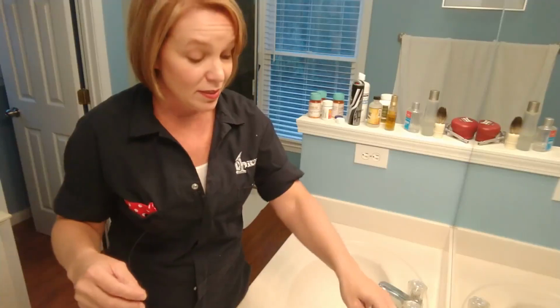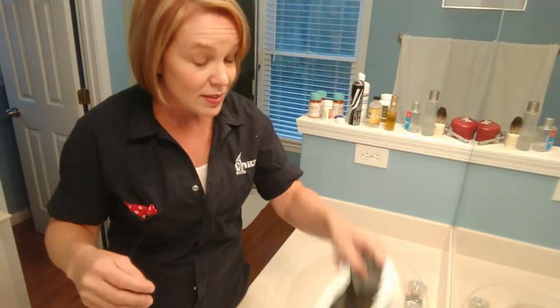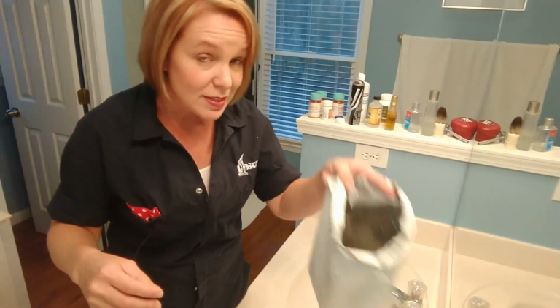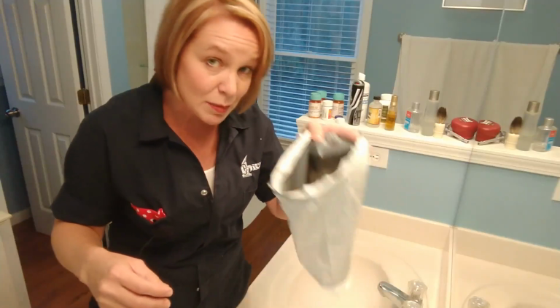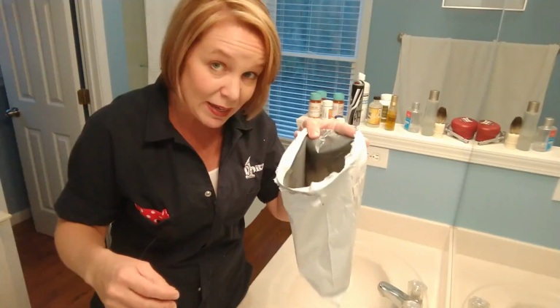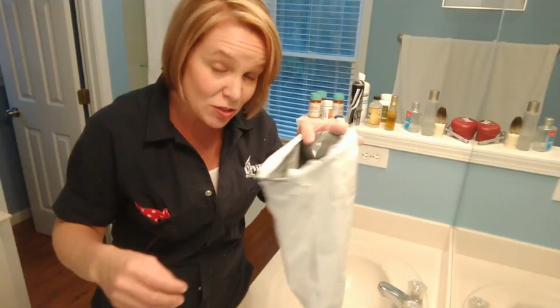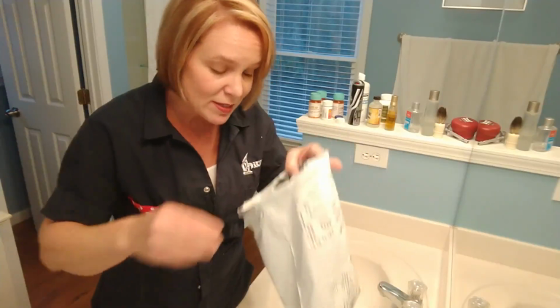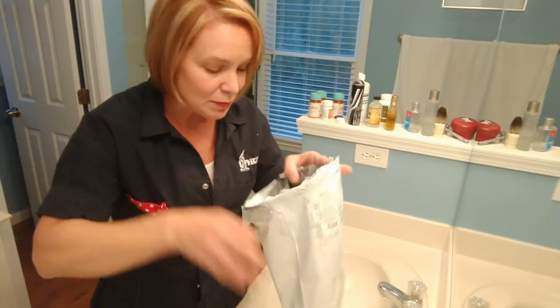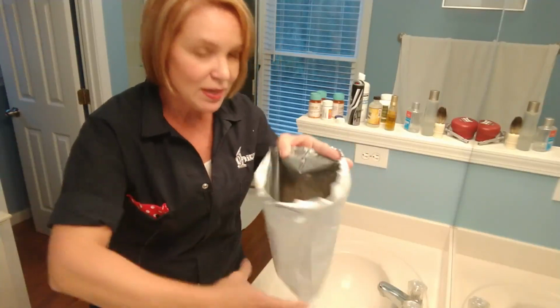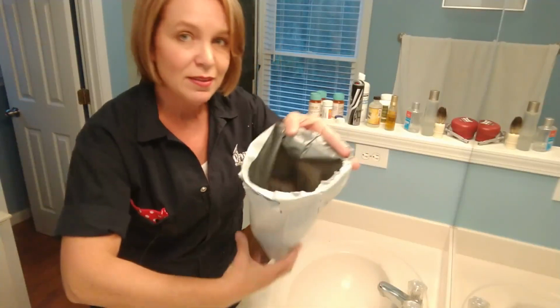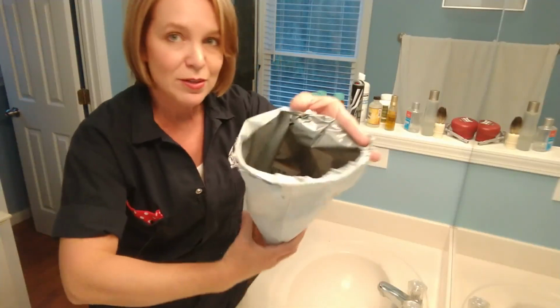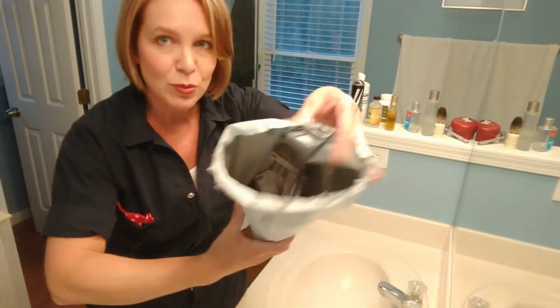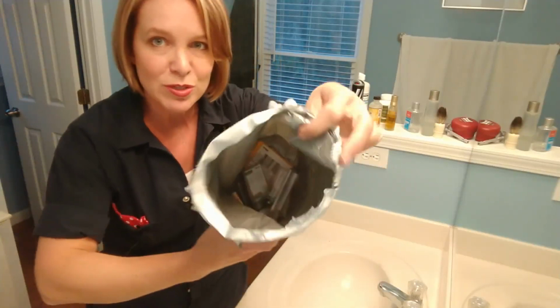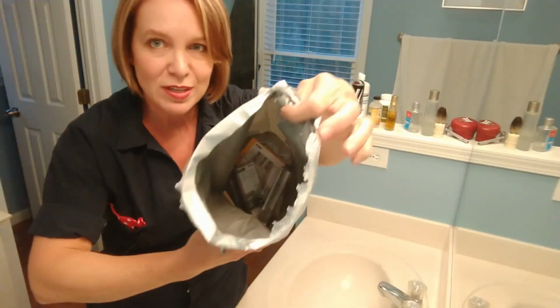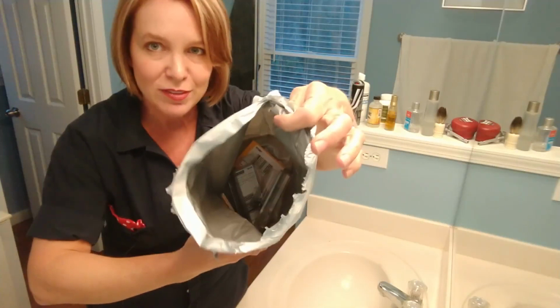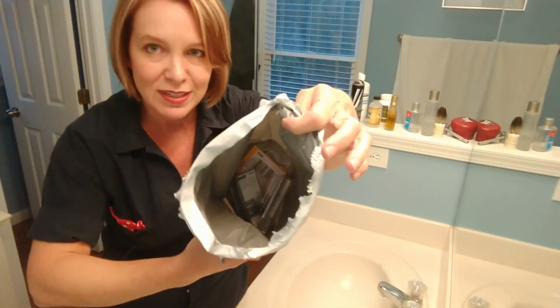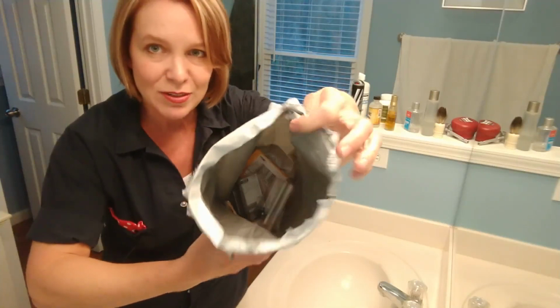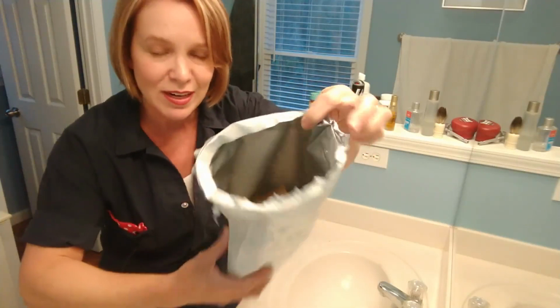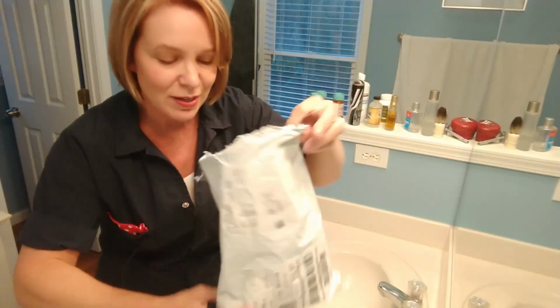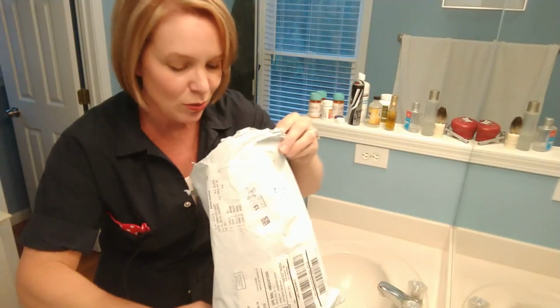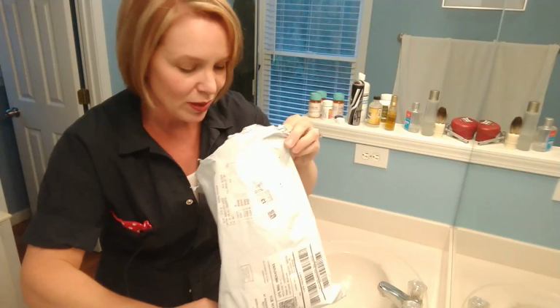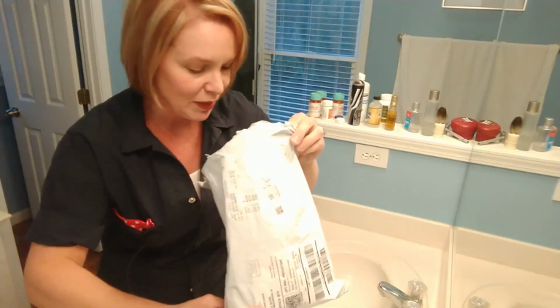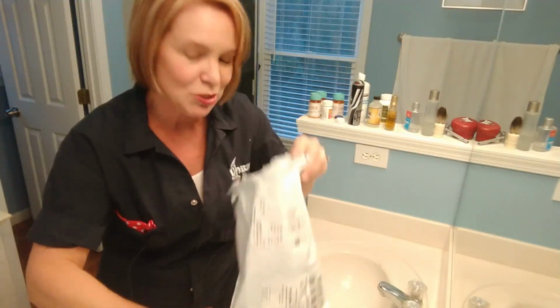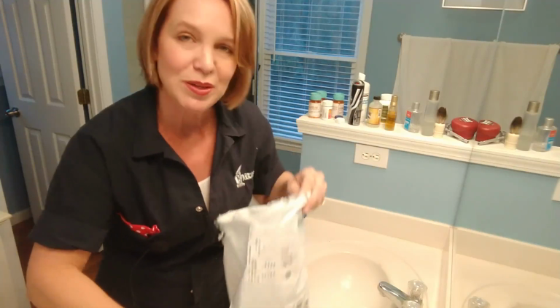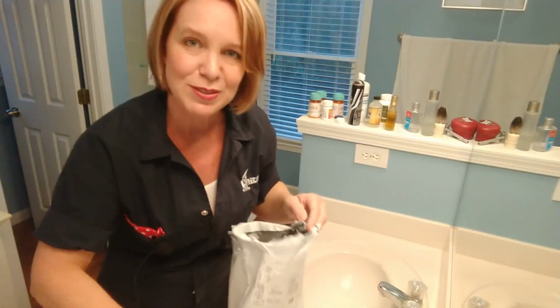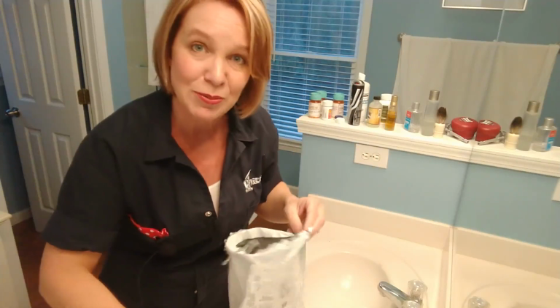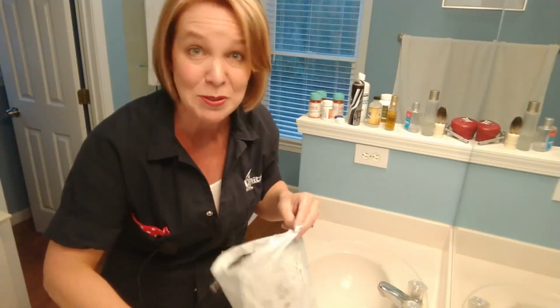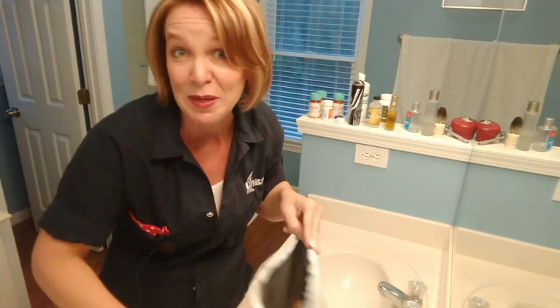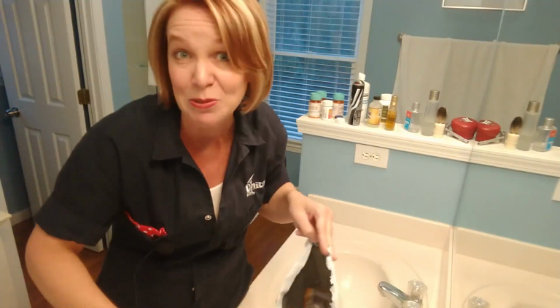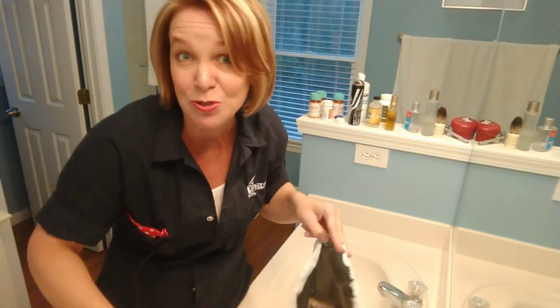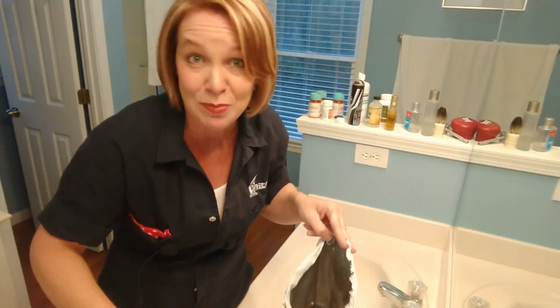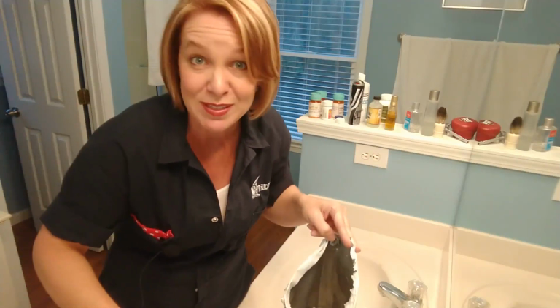This is the package they sent me, and there is more stuff in here than I know what I'm going to do with, so this will be an interesting process.